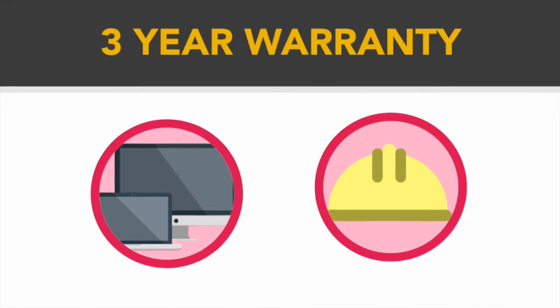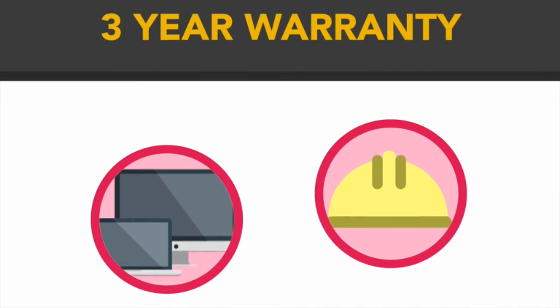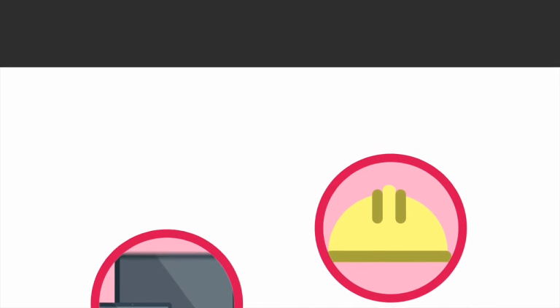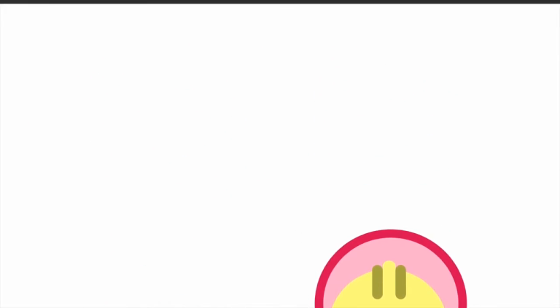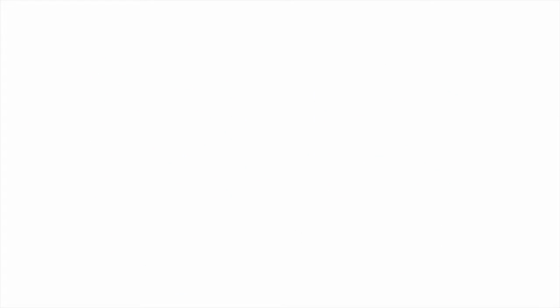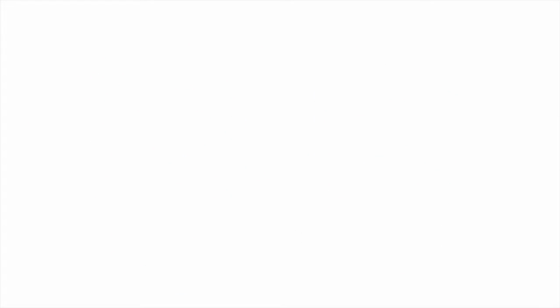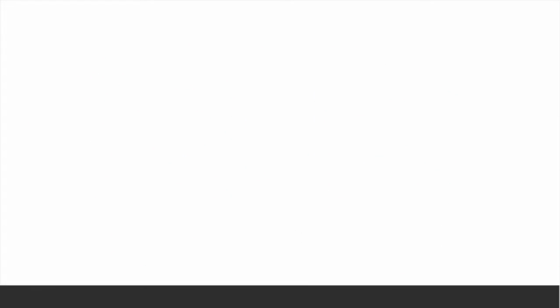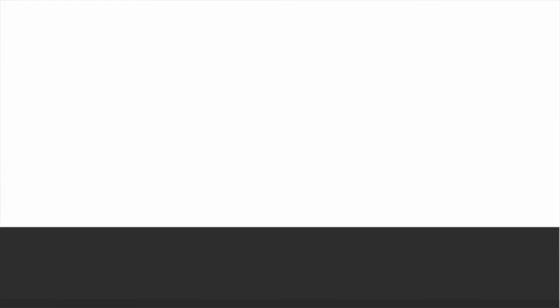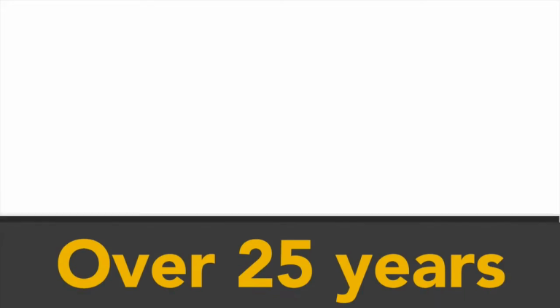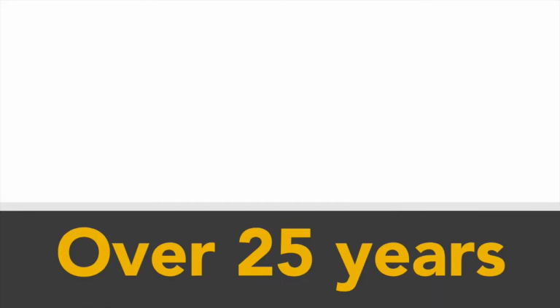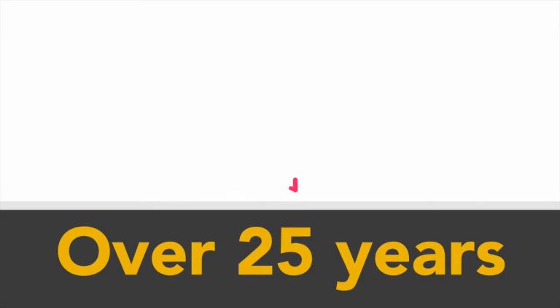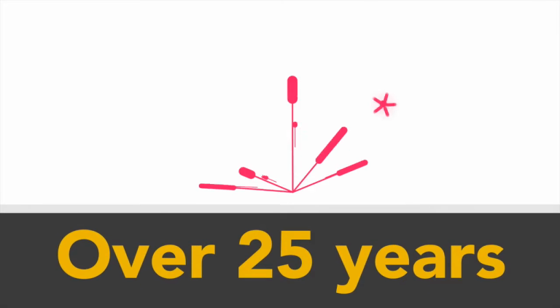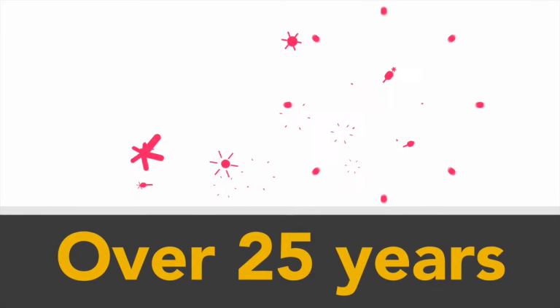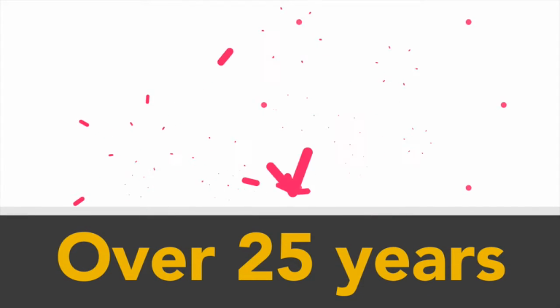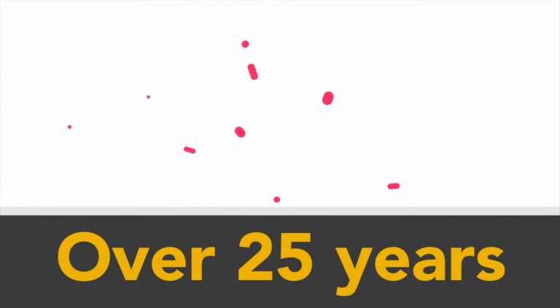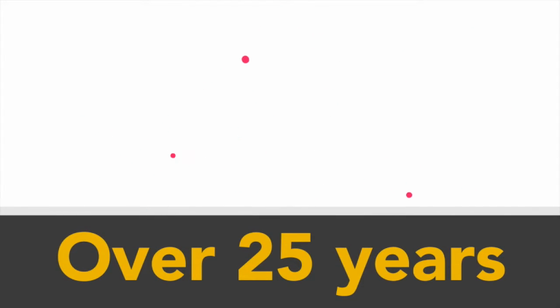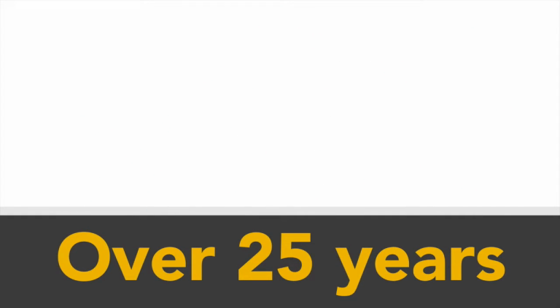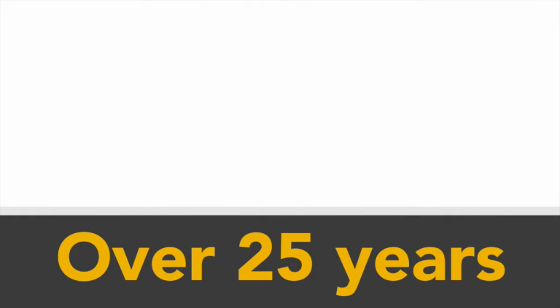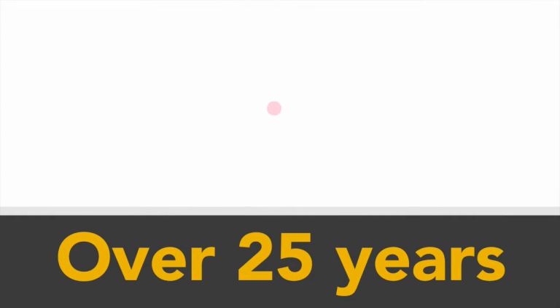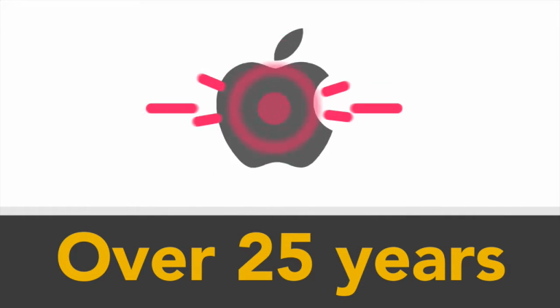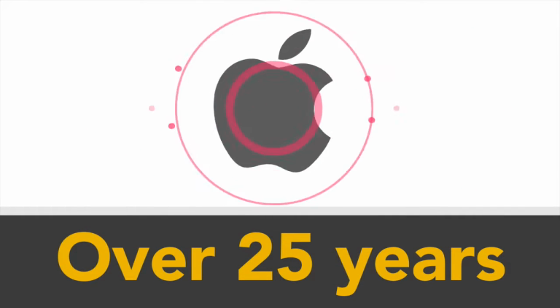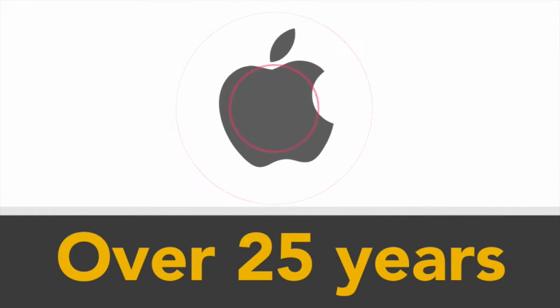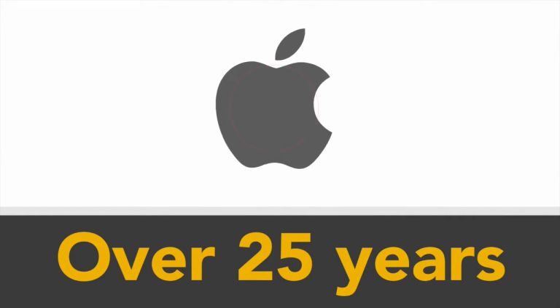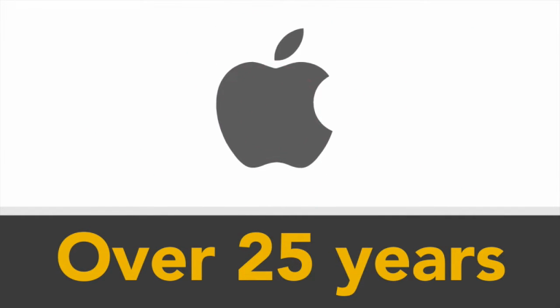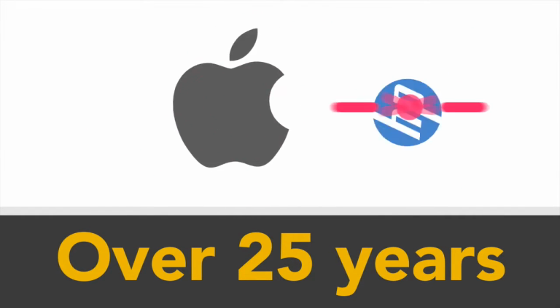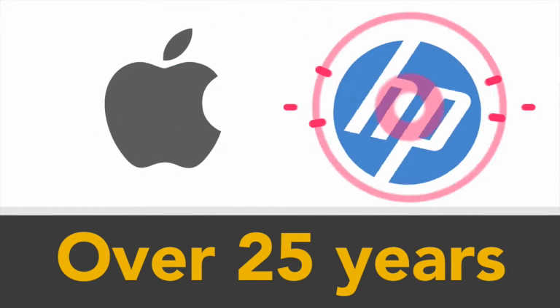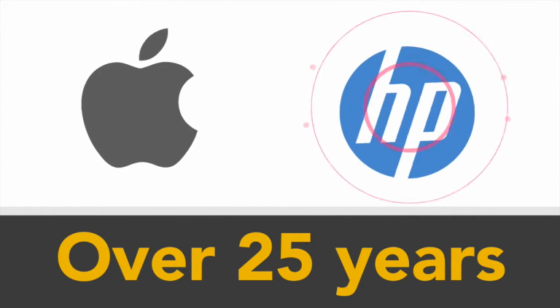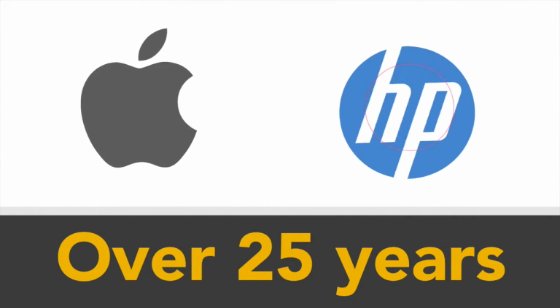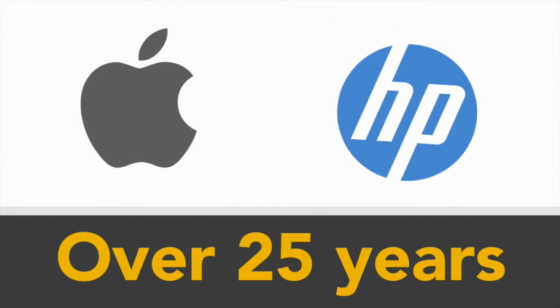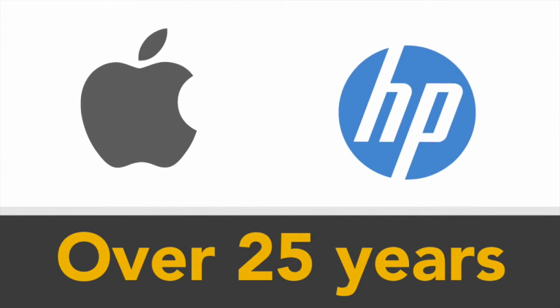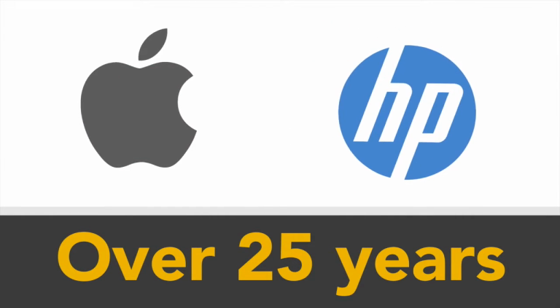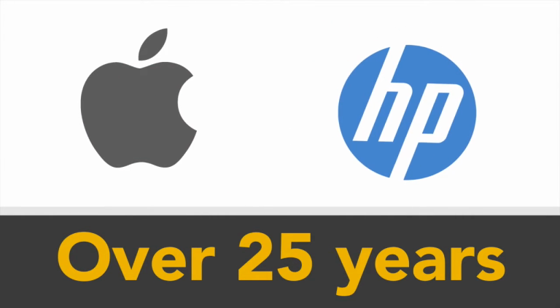Trading over 25 years, we are fully Apple-authorised and HP-preferred partners.